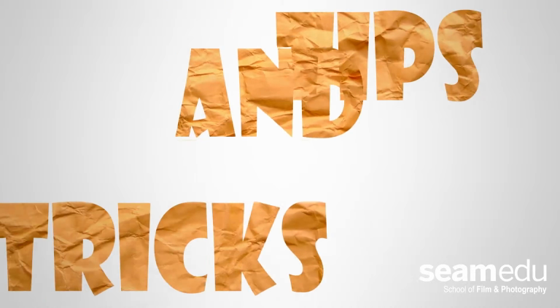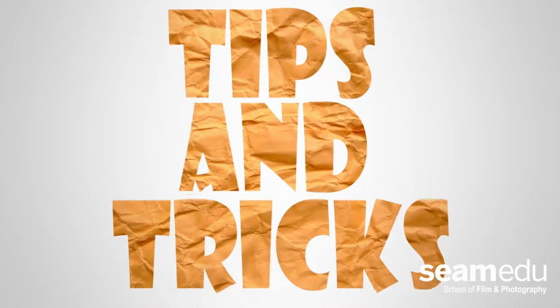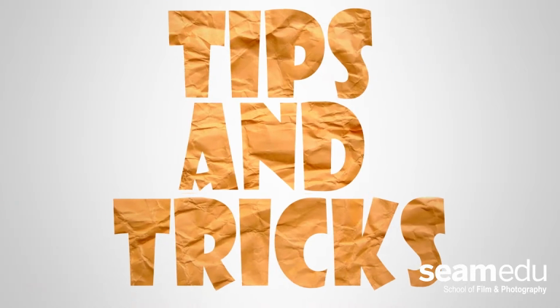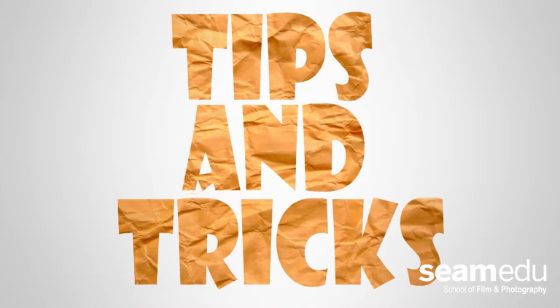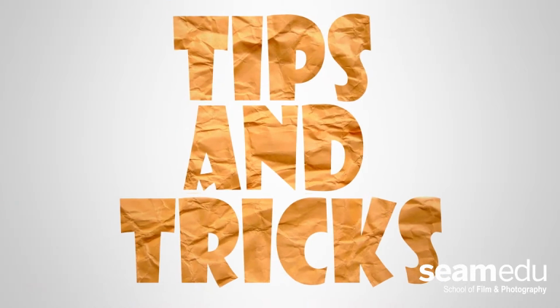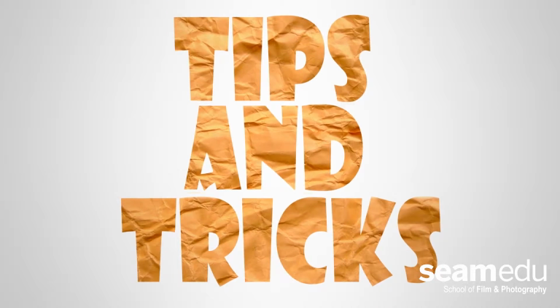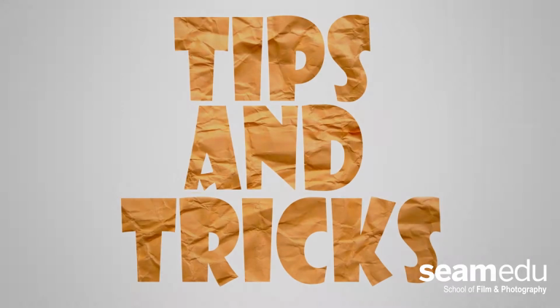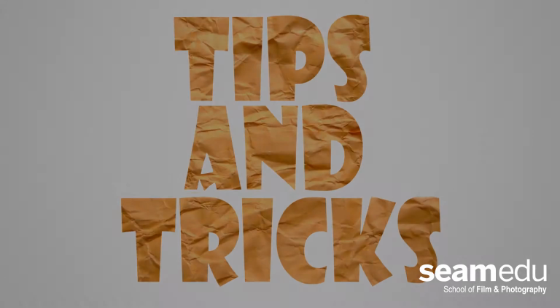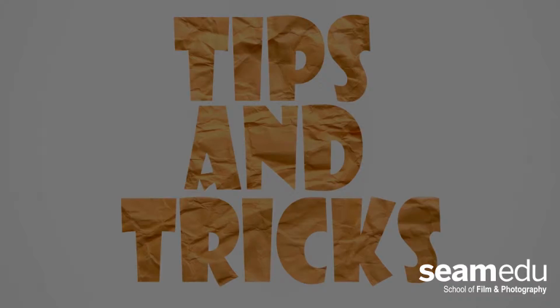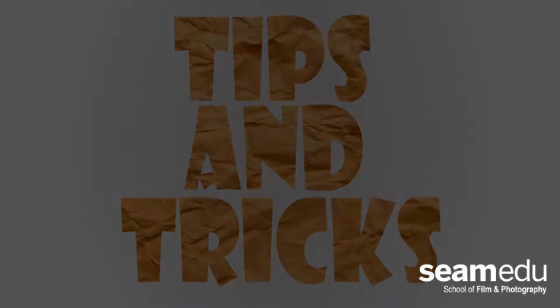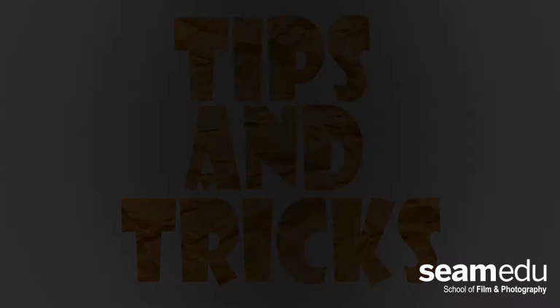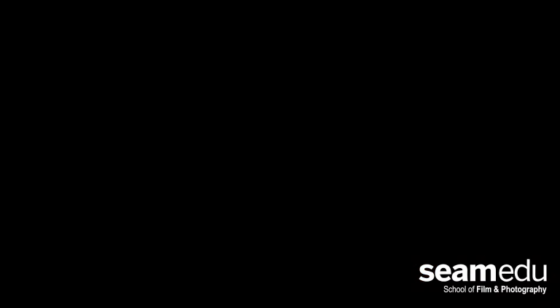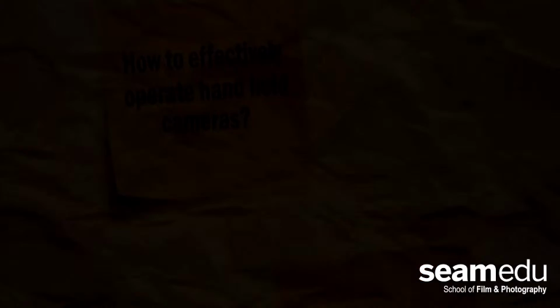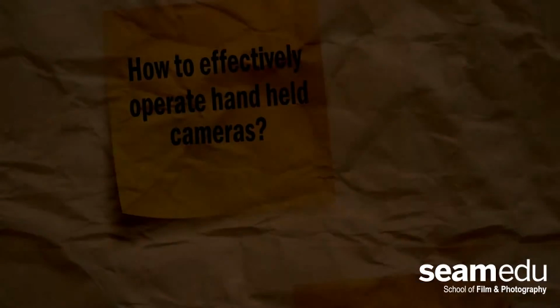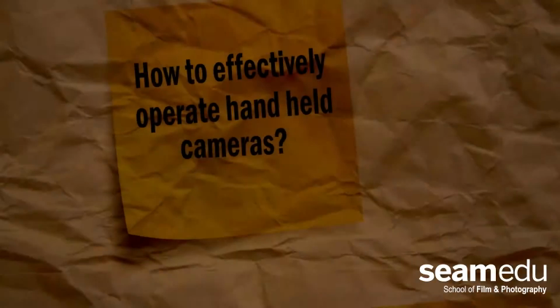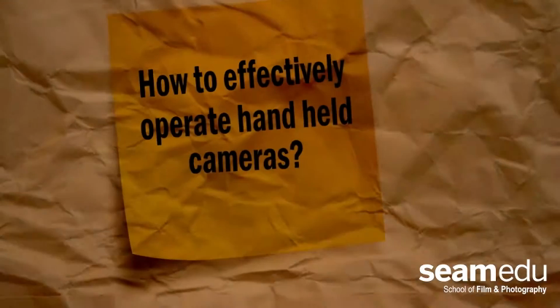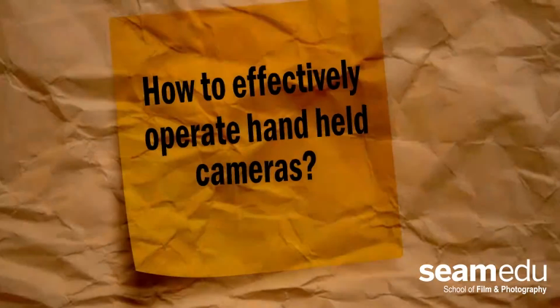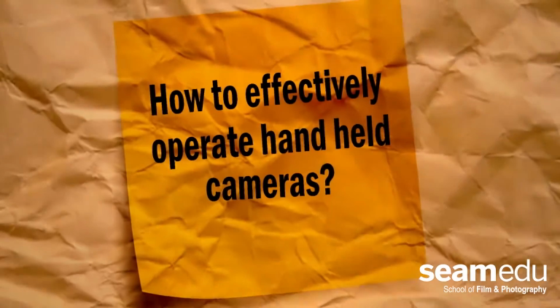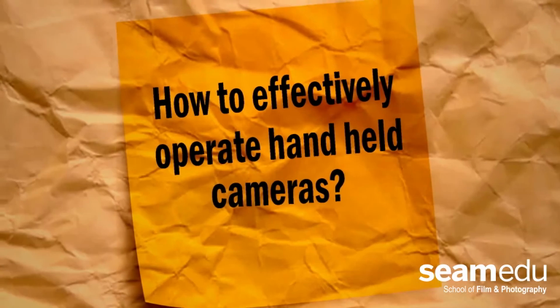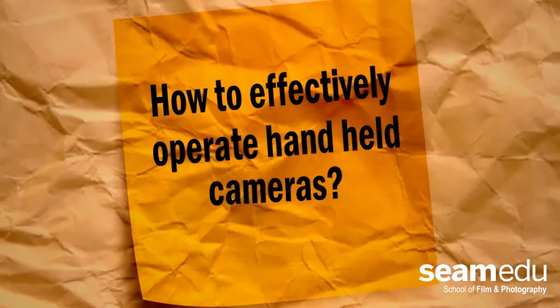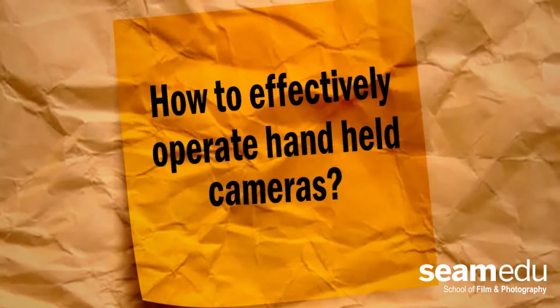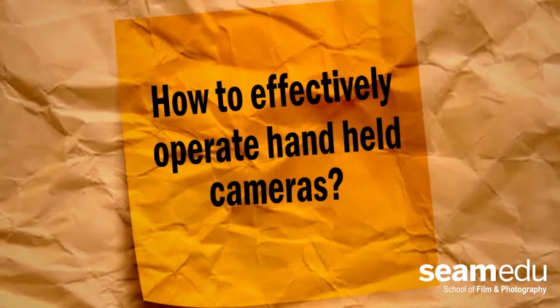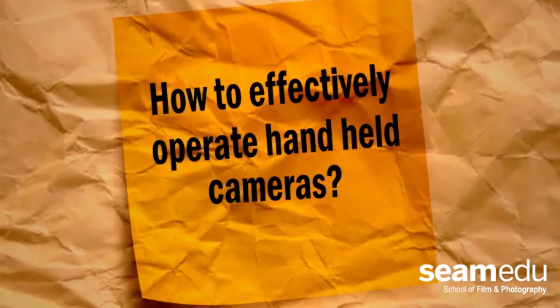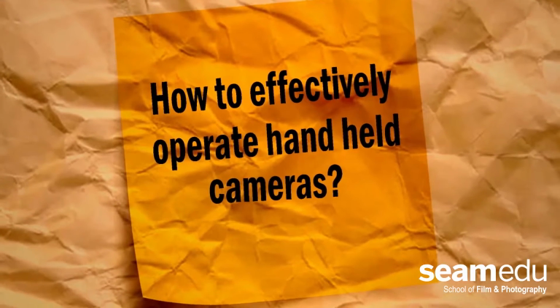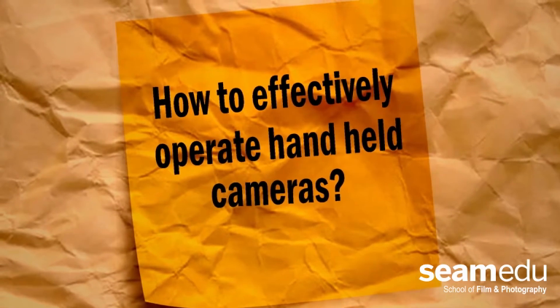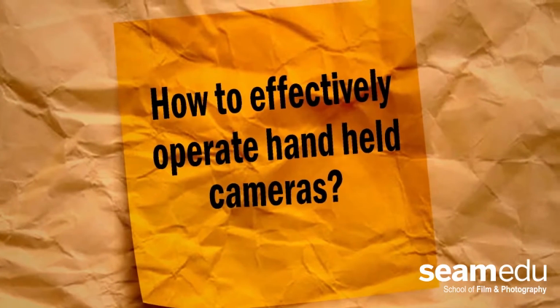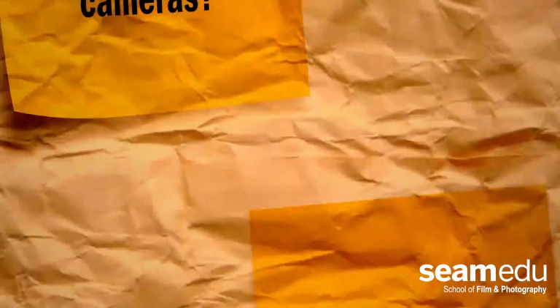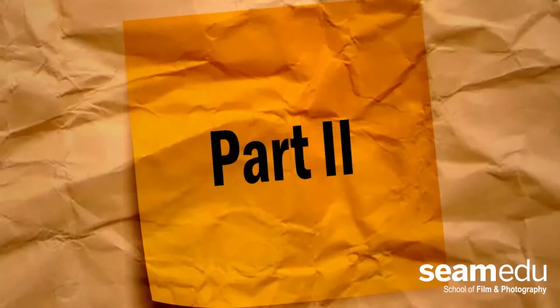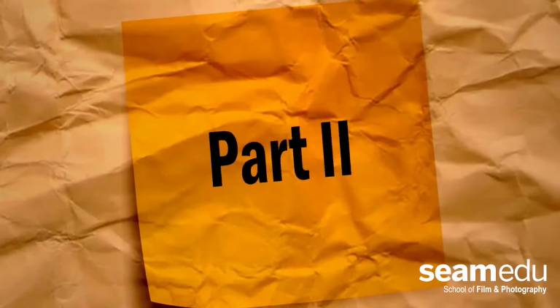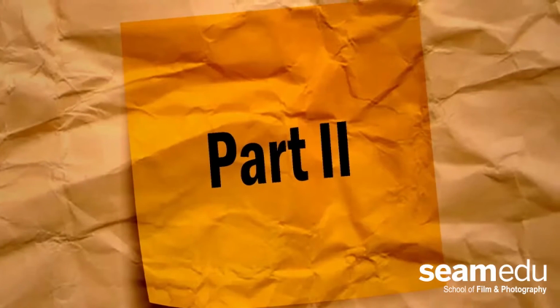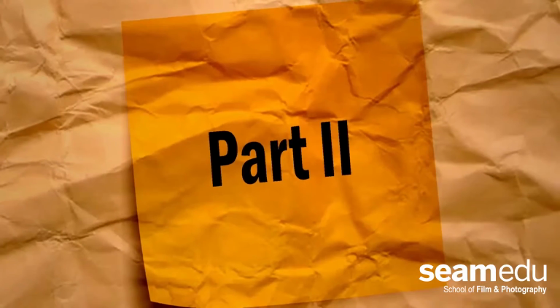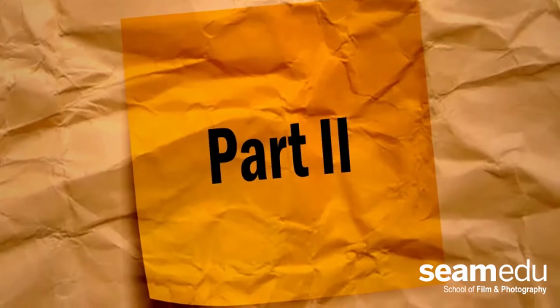Welcome to Tips and Tricks. This is How to Effectively Operate Handheld Cameras Part 2.